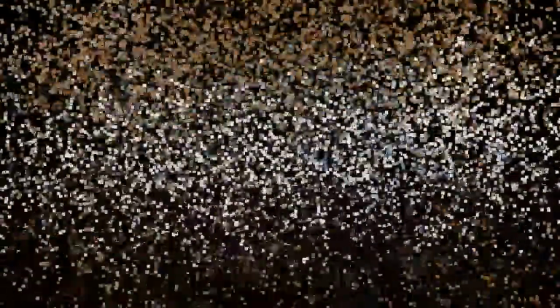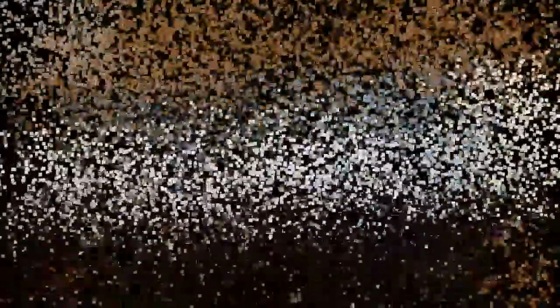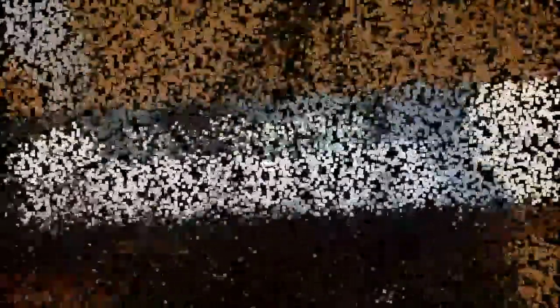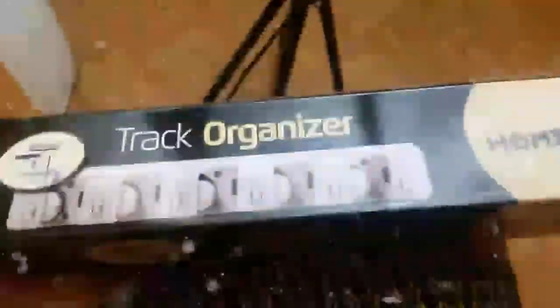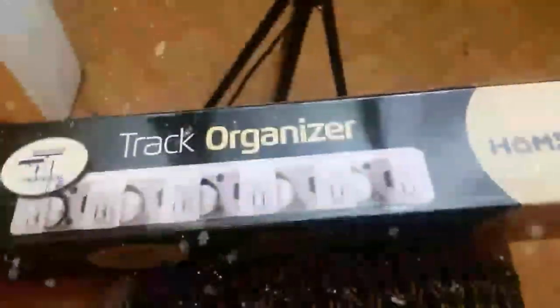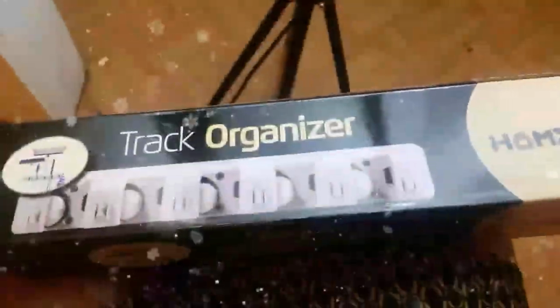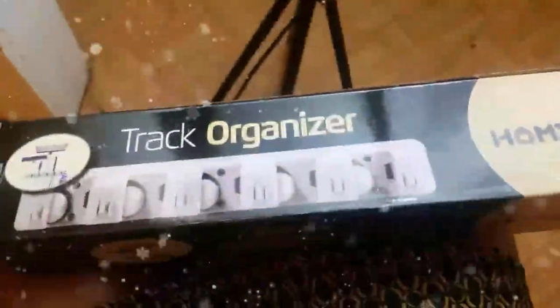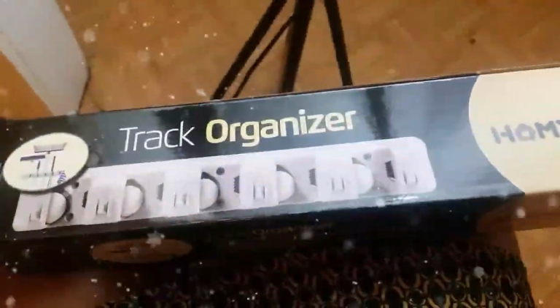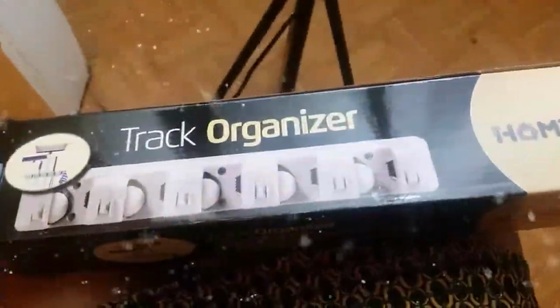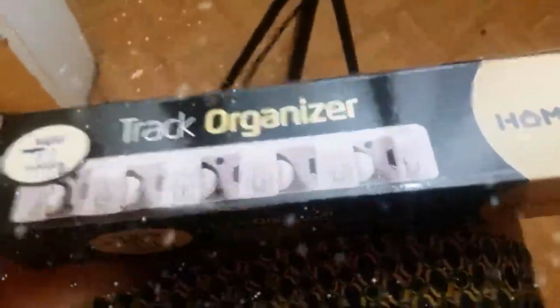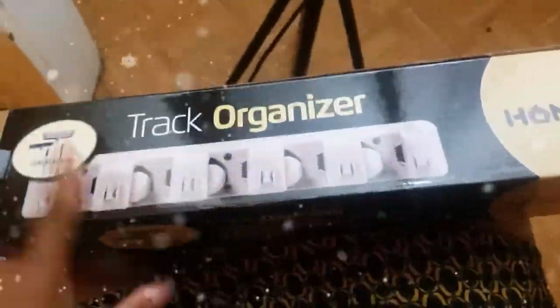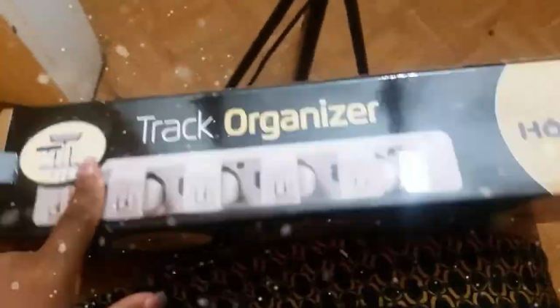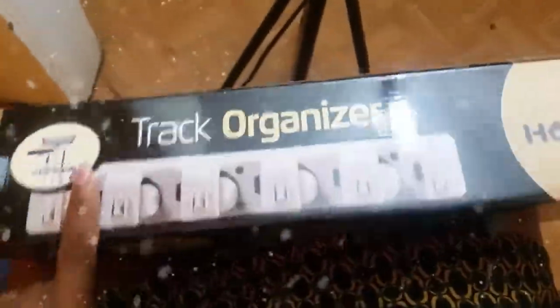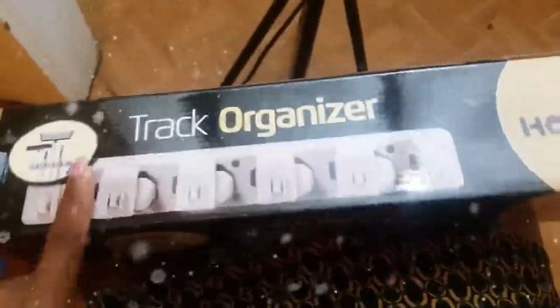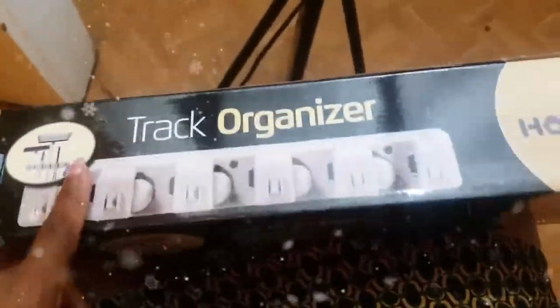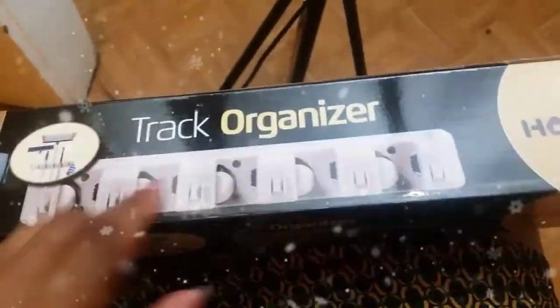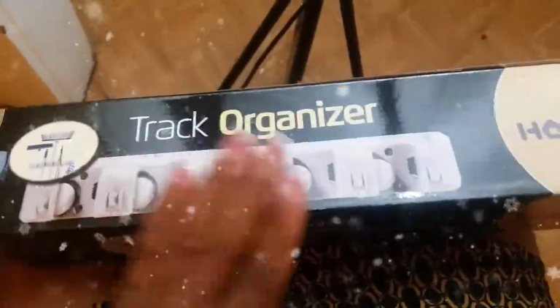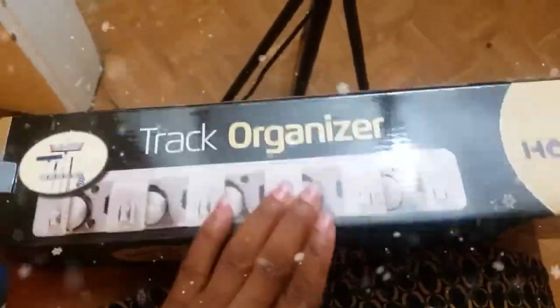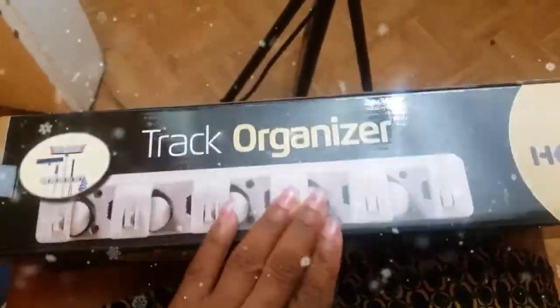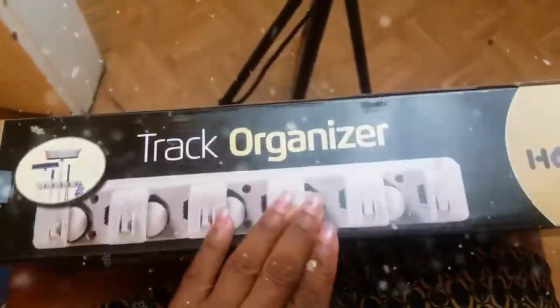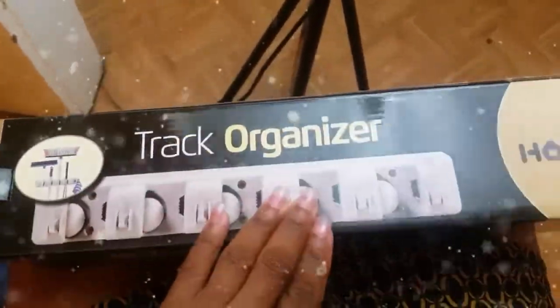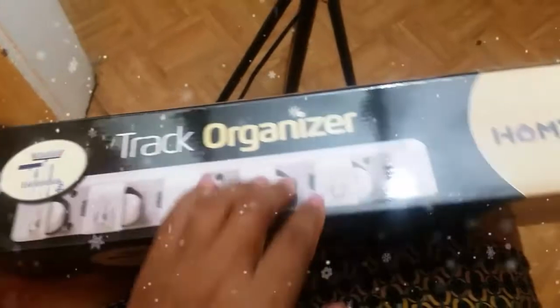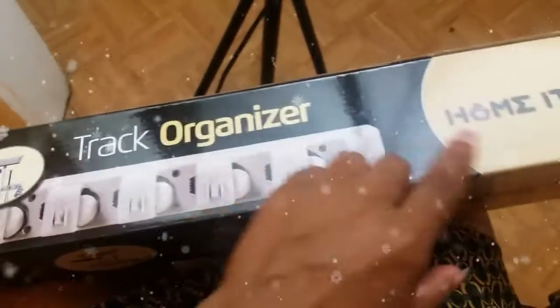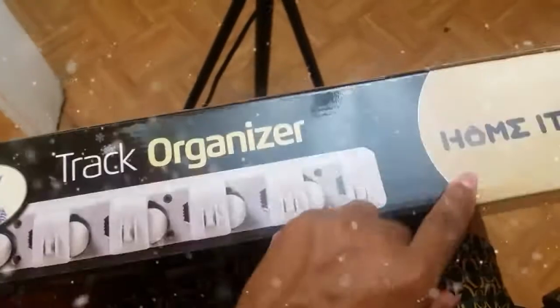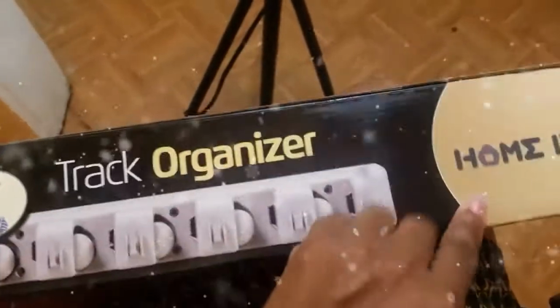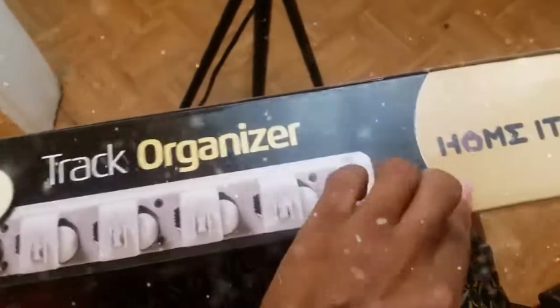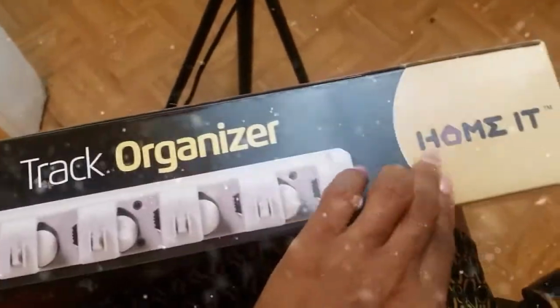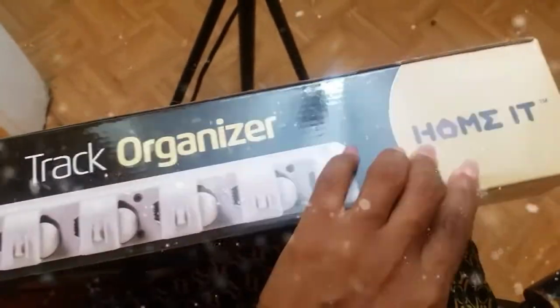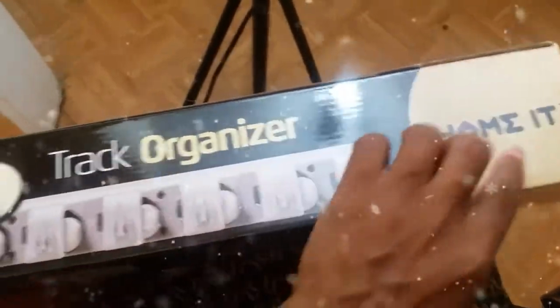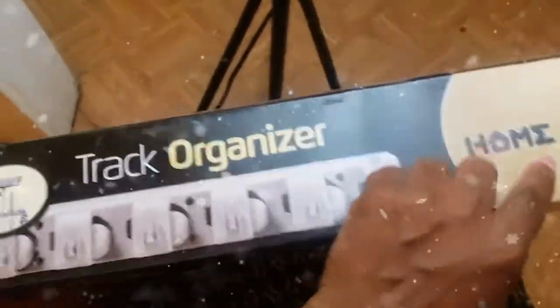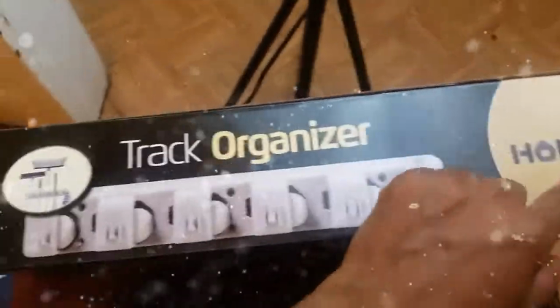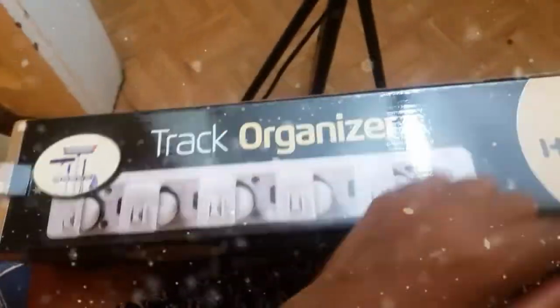How you doing guys? Welcome back to my channel. Today I want to talk to you about this track organizer that I received from the company called Homet.